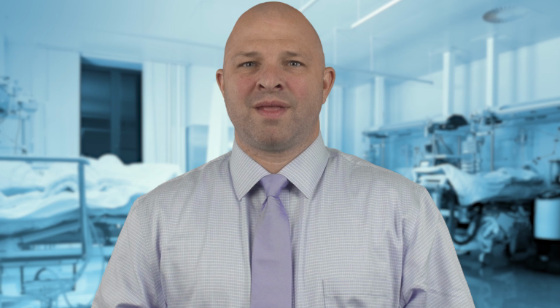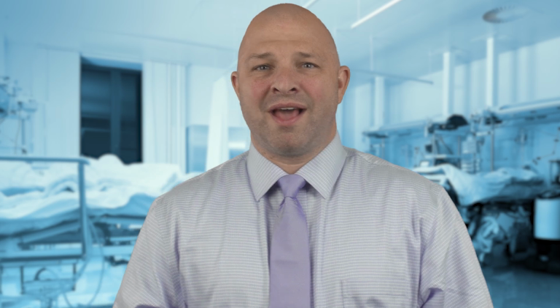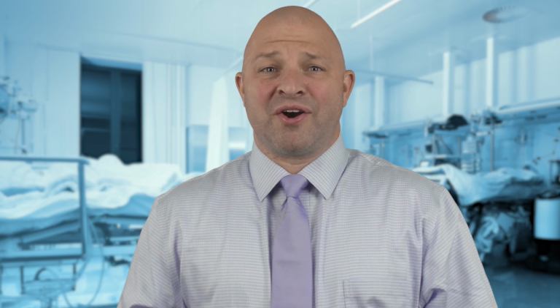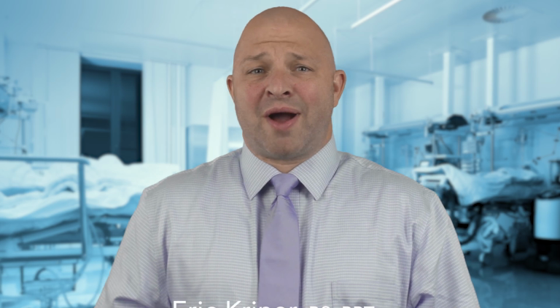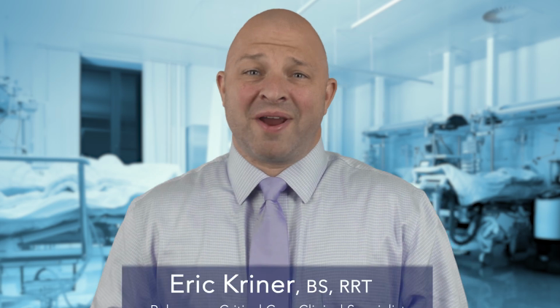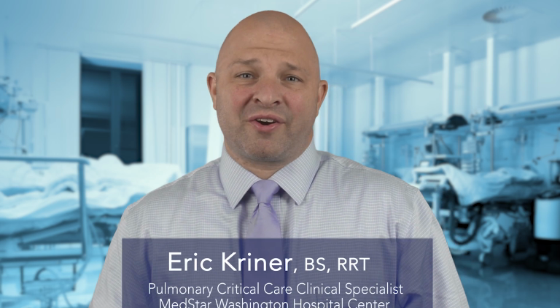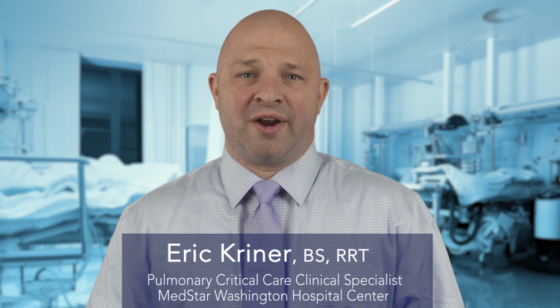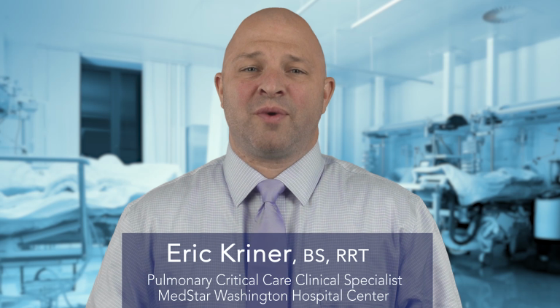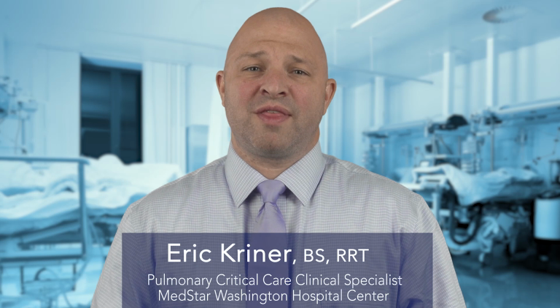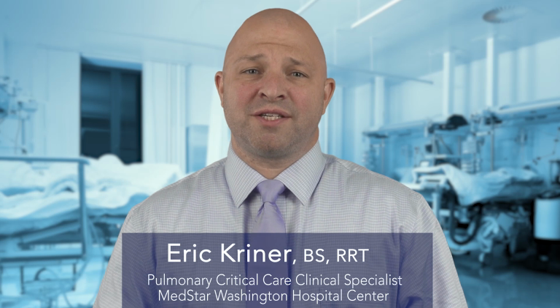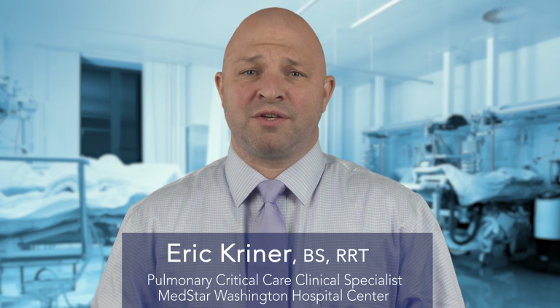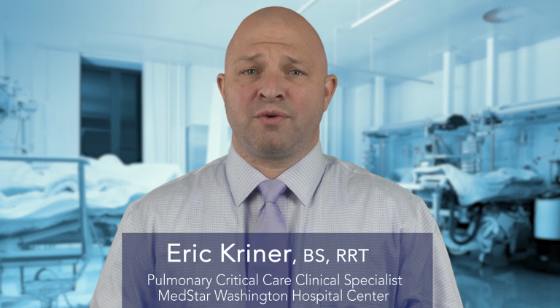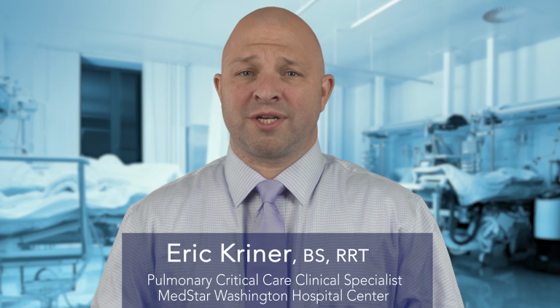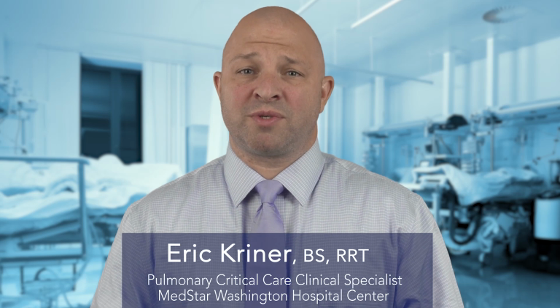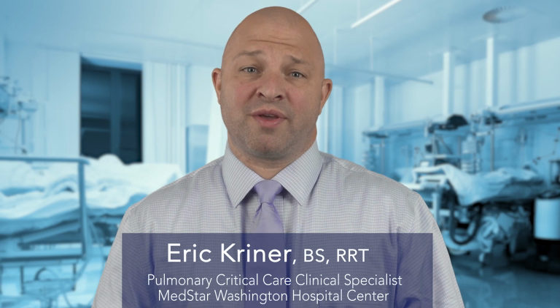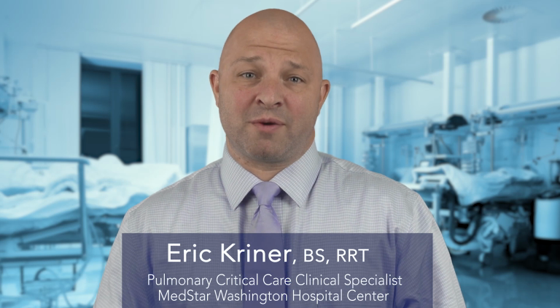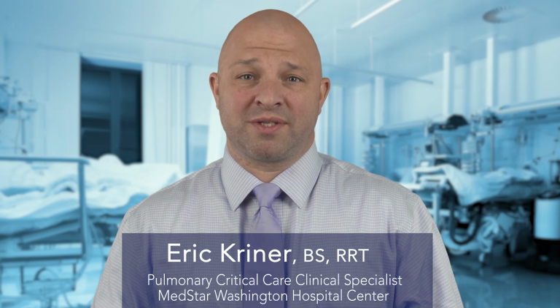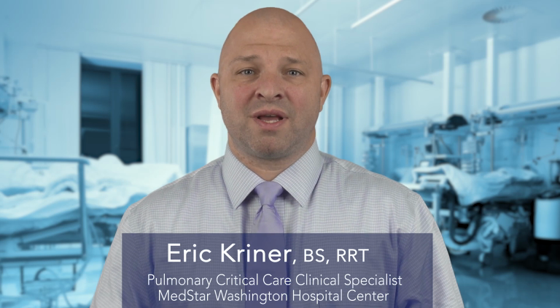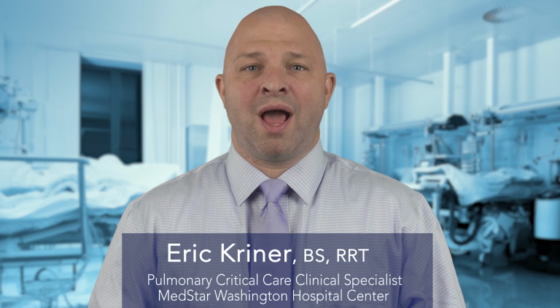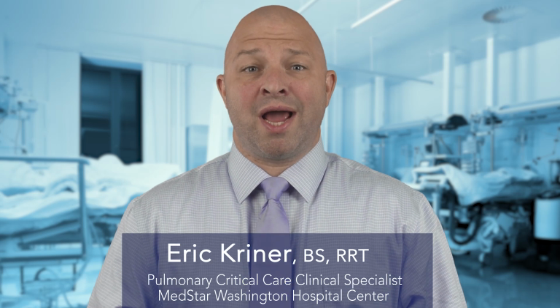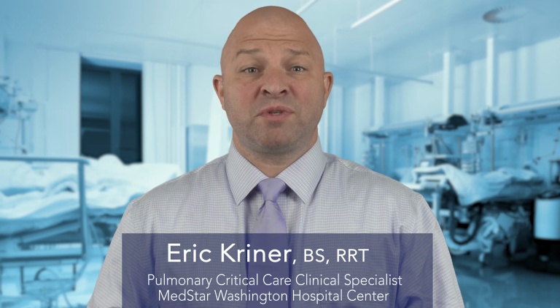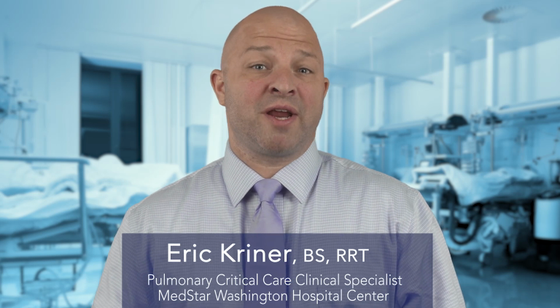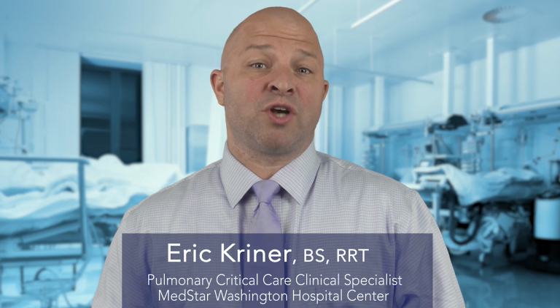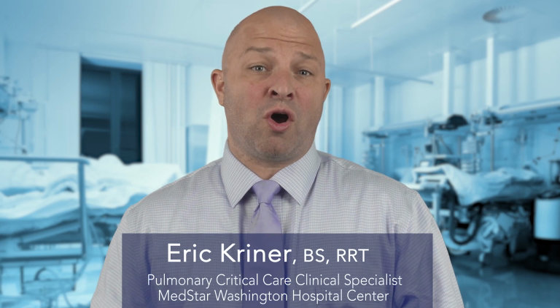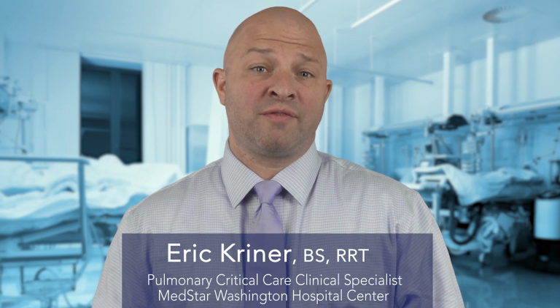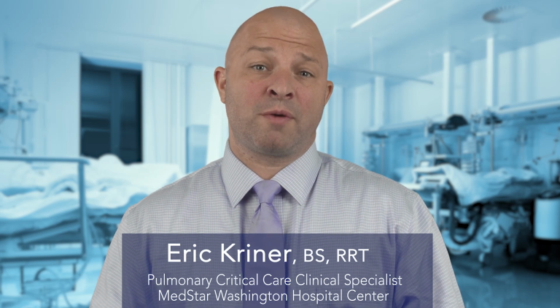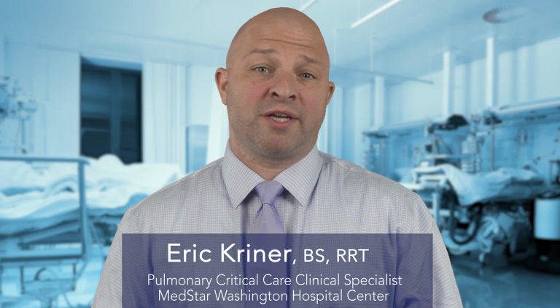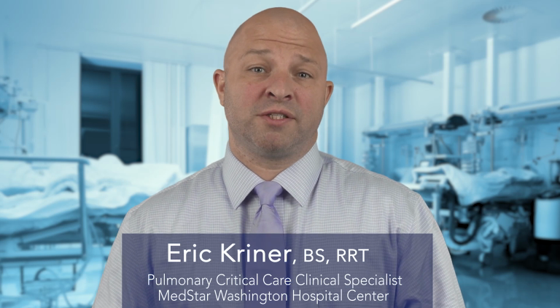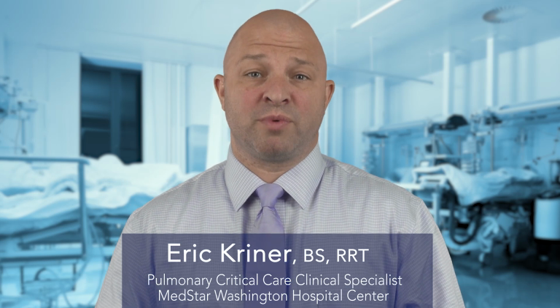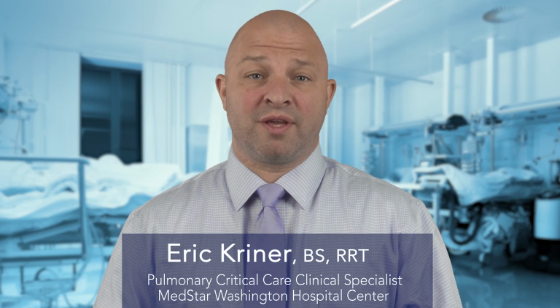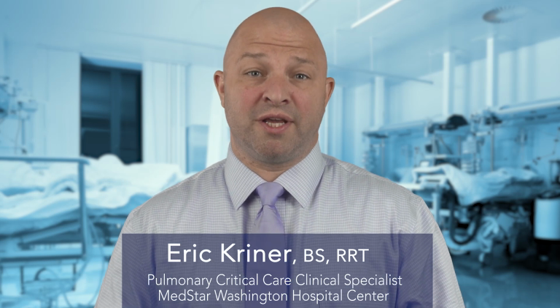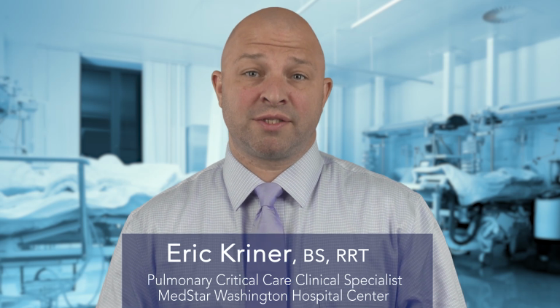Hello, I'm Eric Kreiner, one of the ICU respiratory therapists. I help to manage all of our patients' breathing needs.